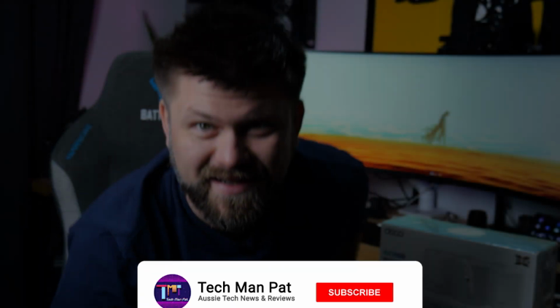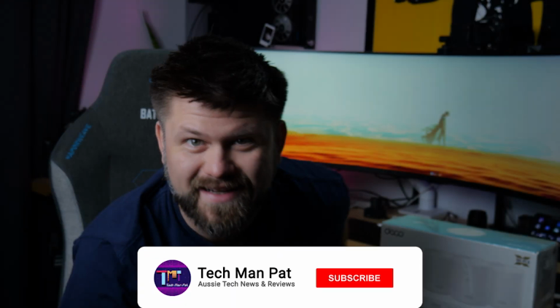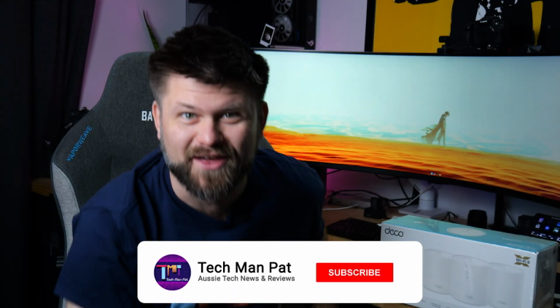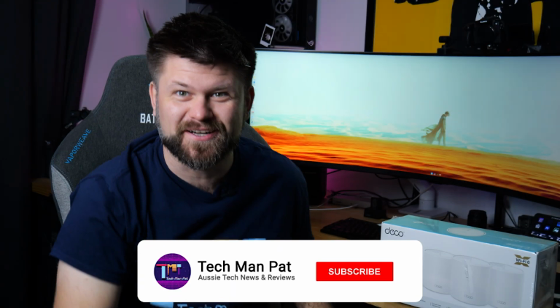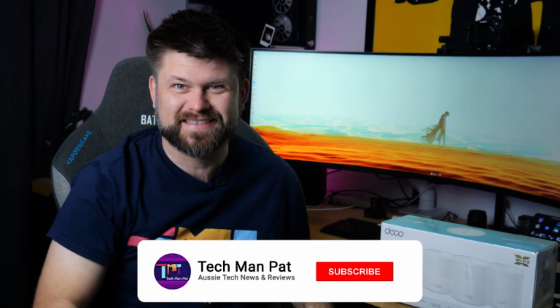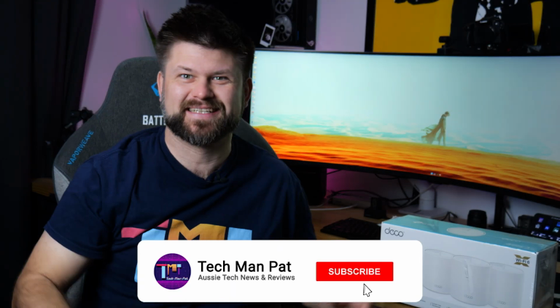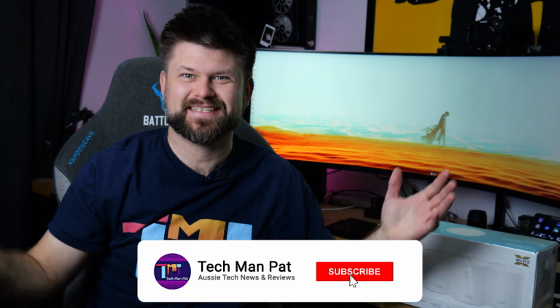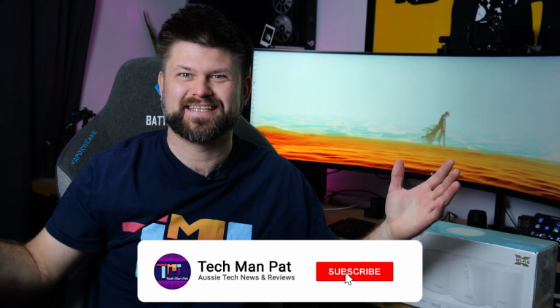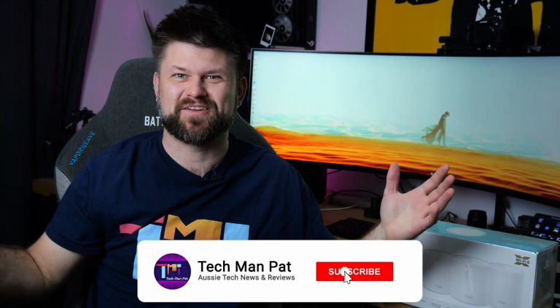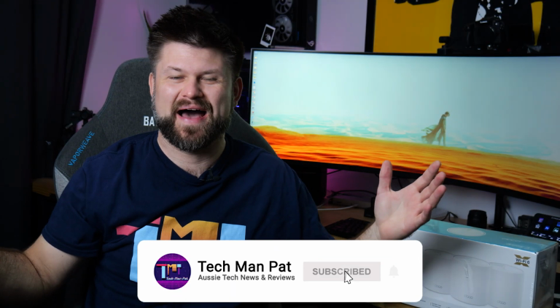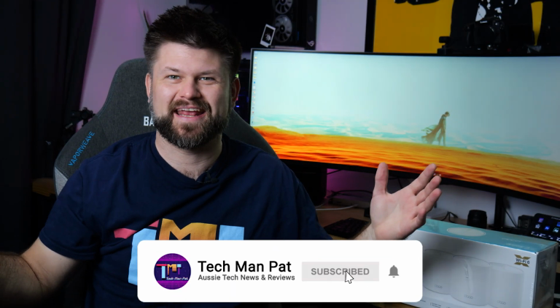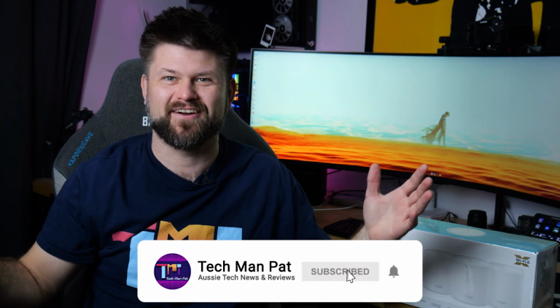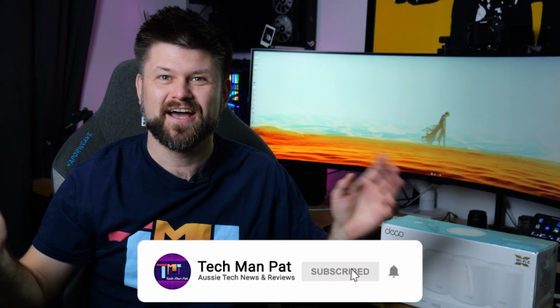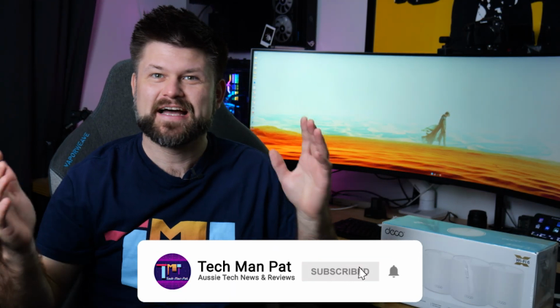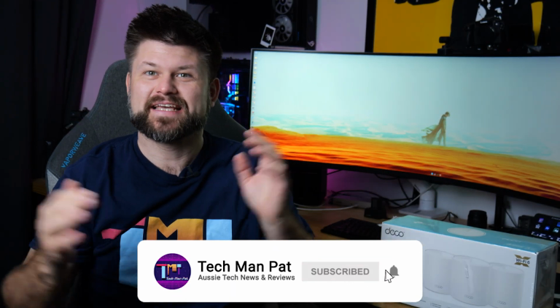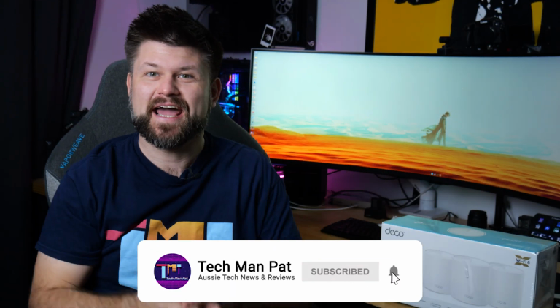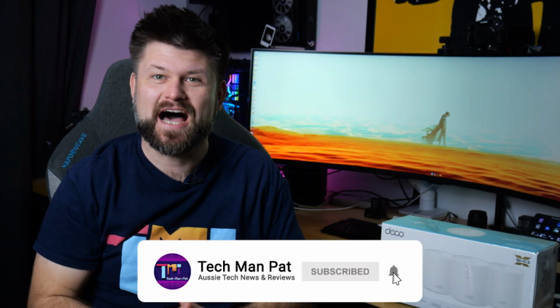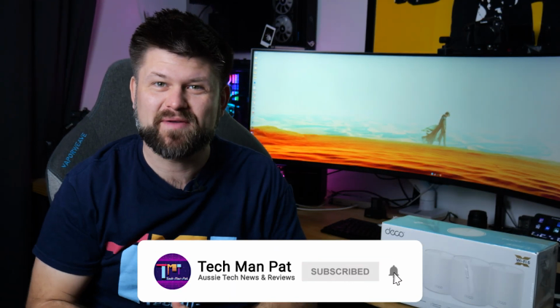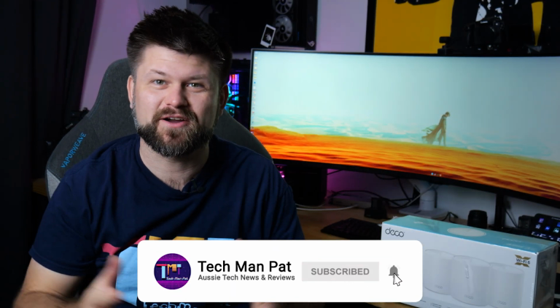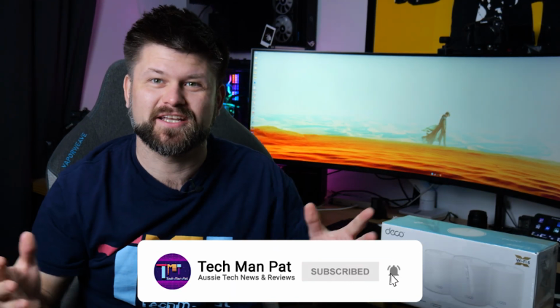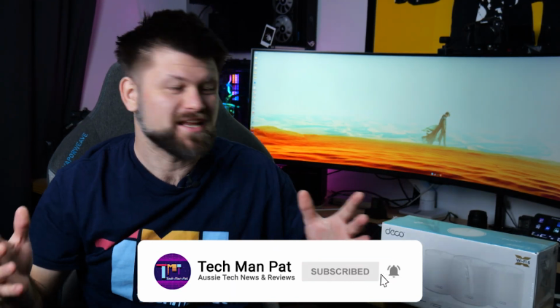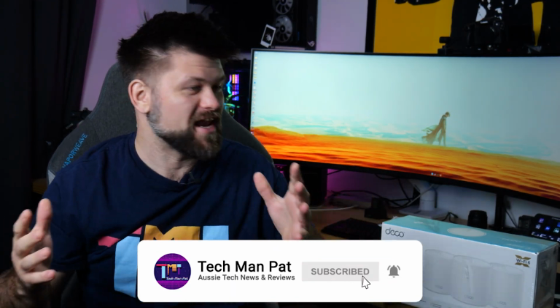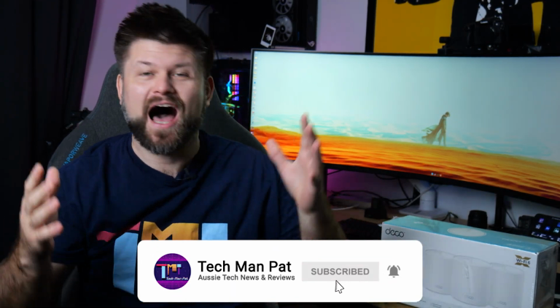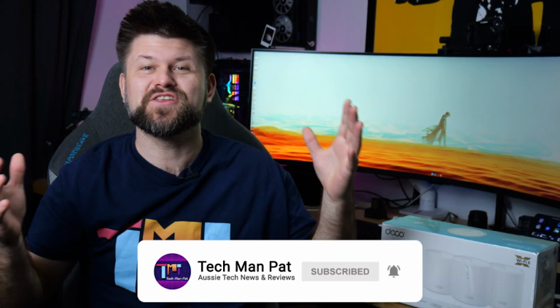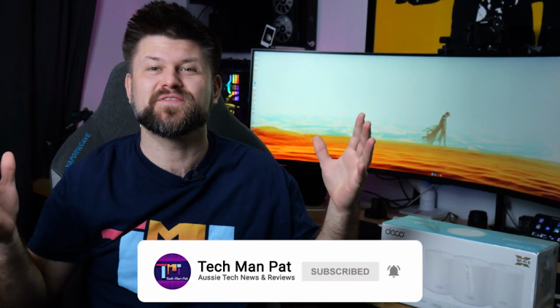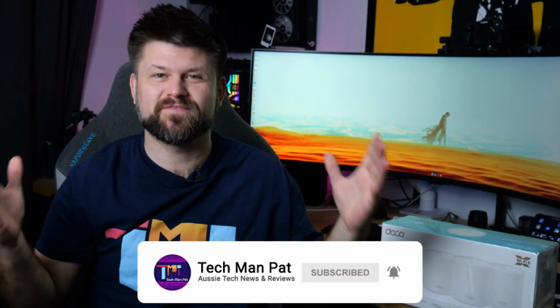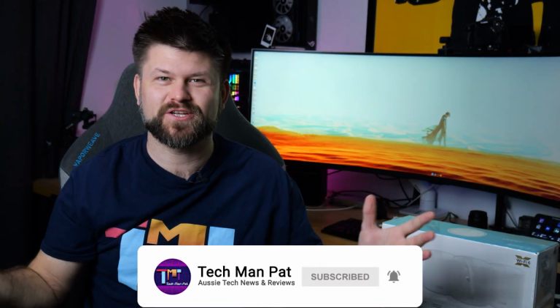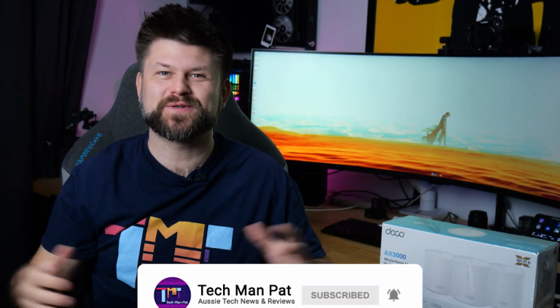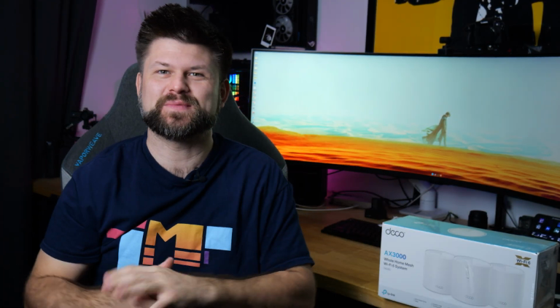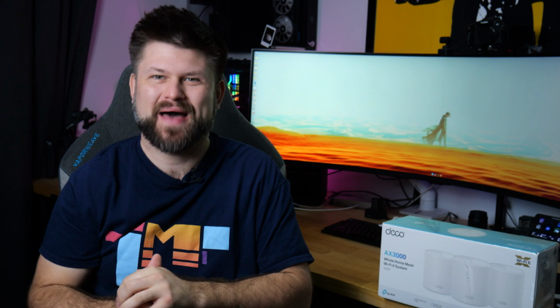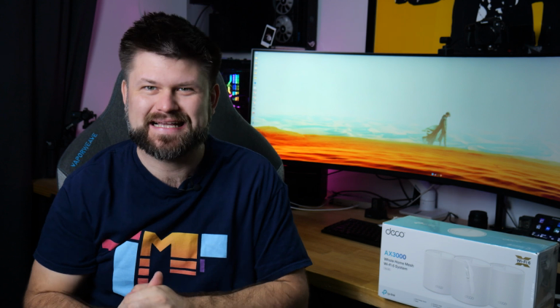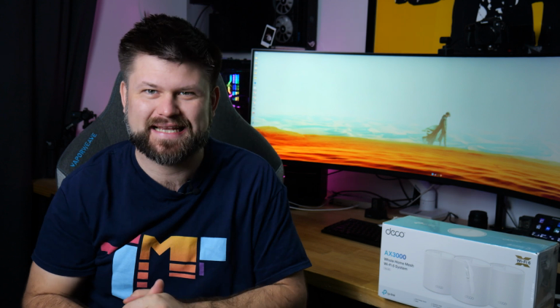Hello friends, Tekken and Pat here. Today I'm here in an unofficial capacity.